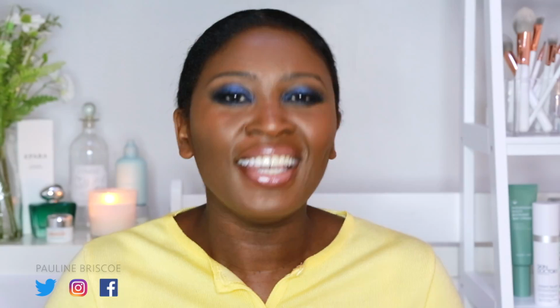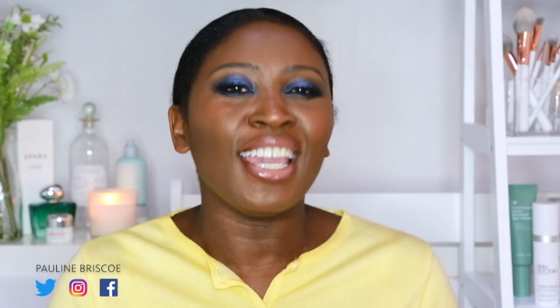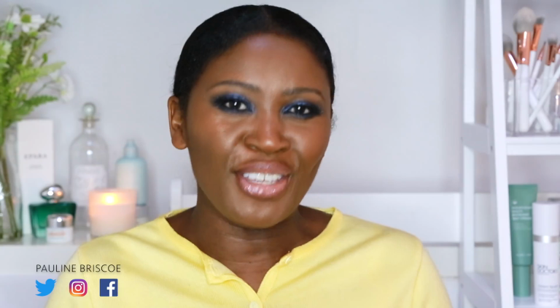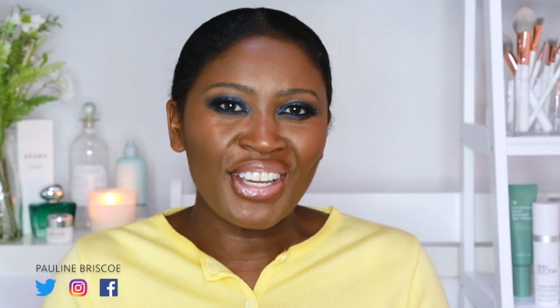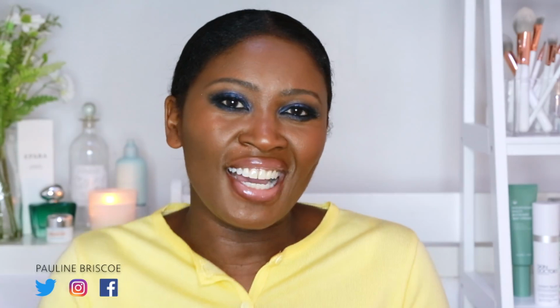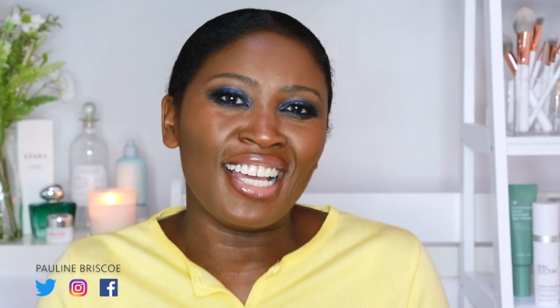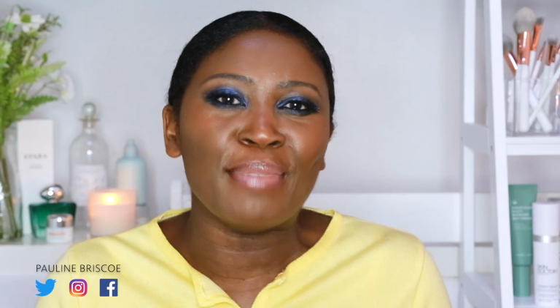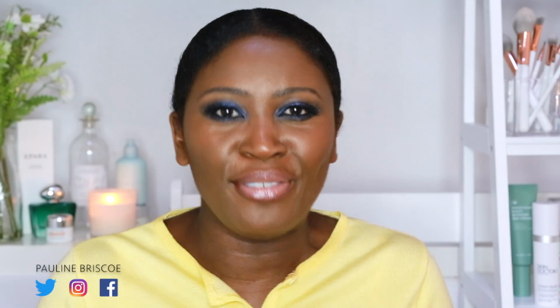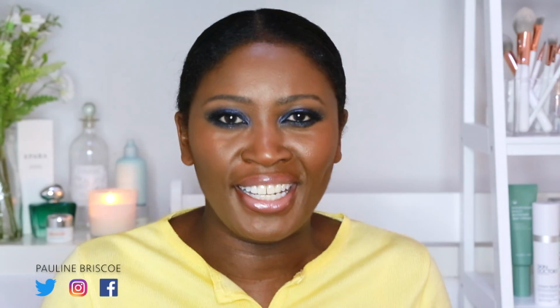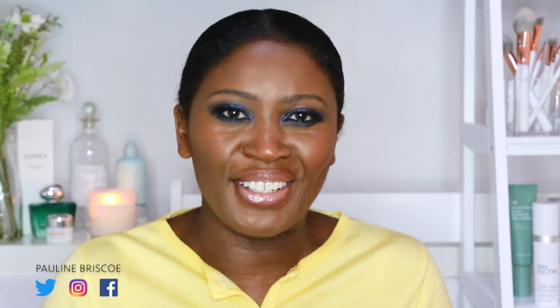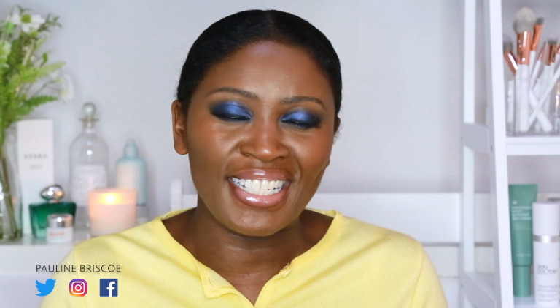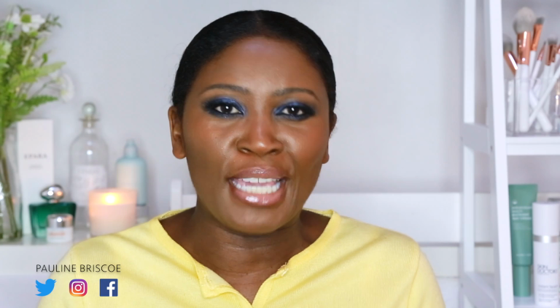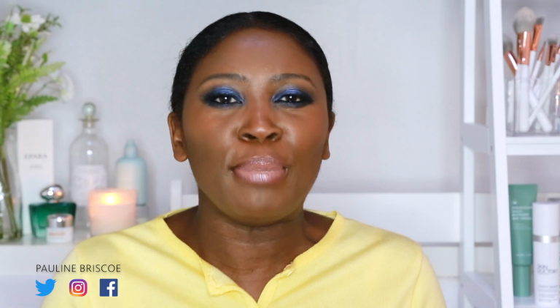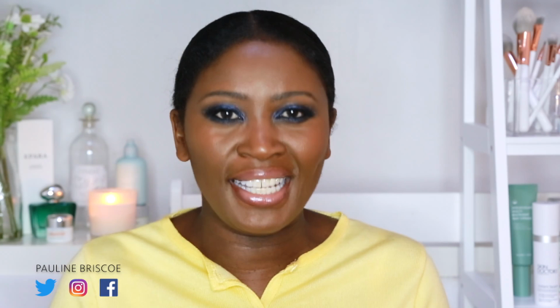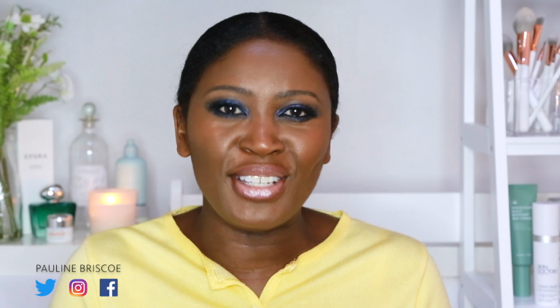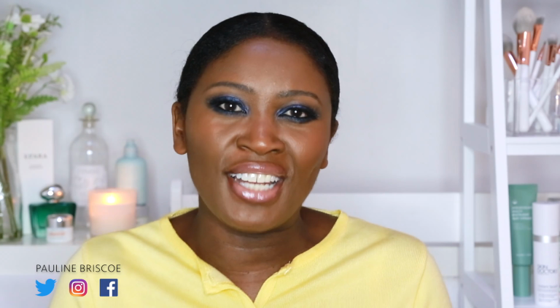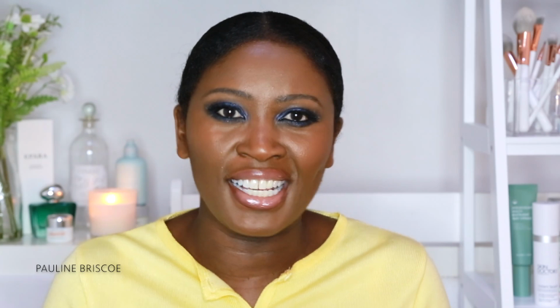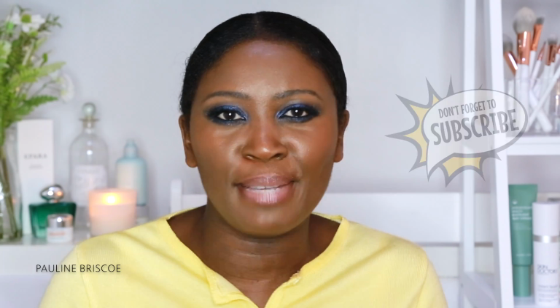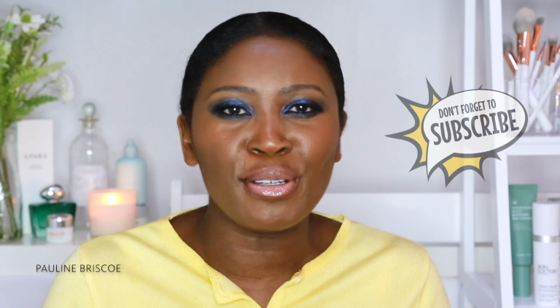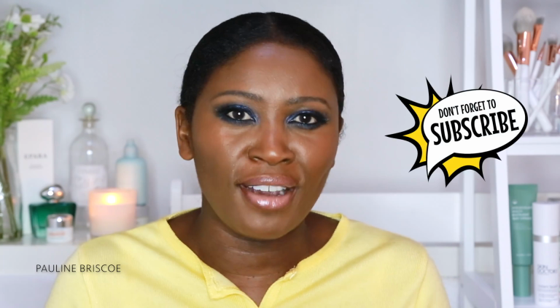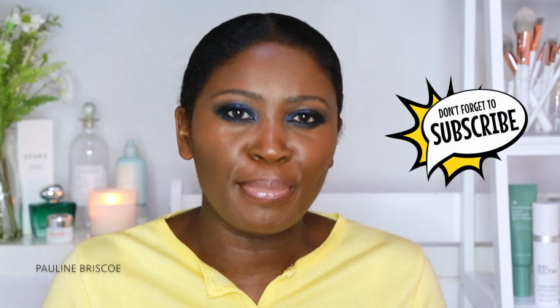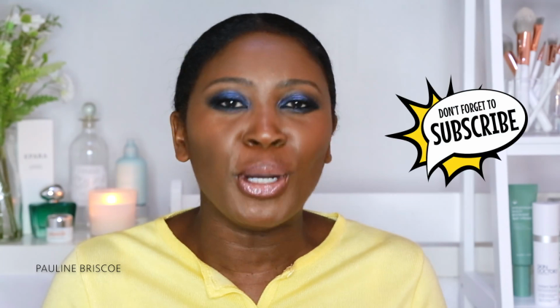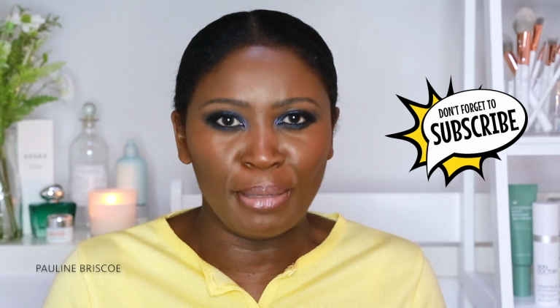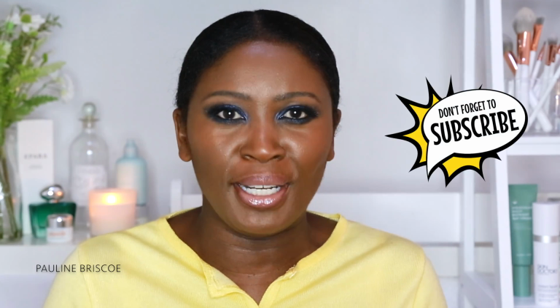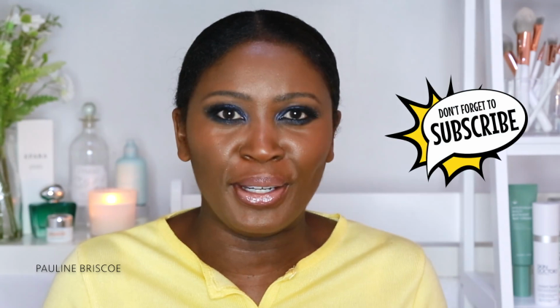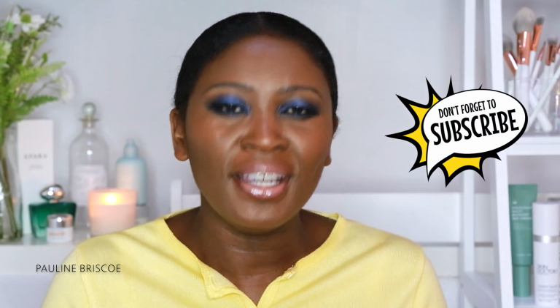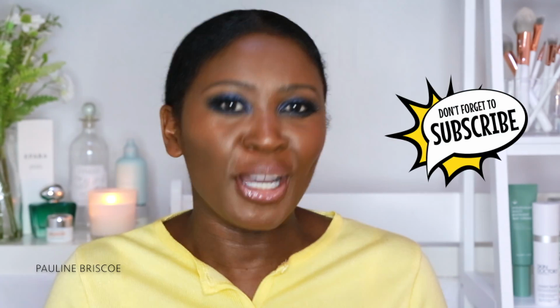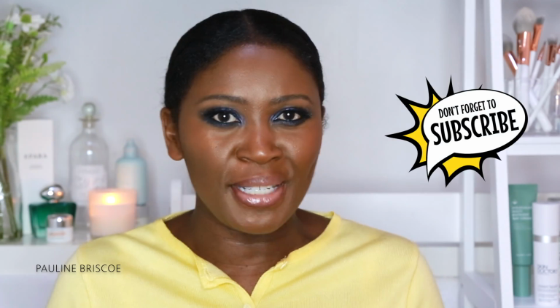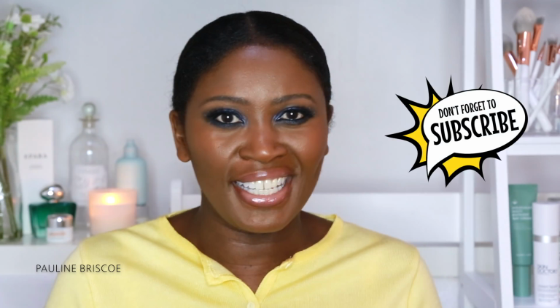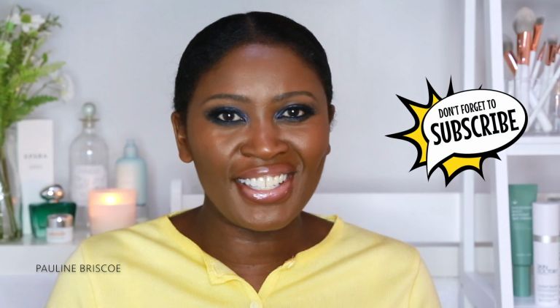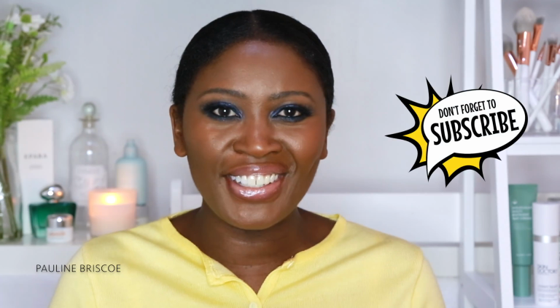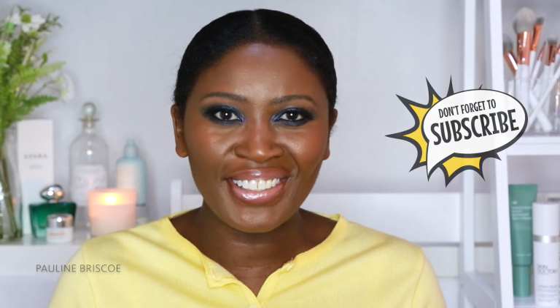If you guys like my video today, please do like, subscribe, and comment below. Hope to see you soon.